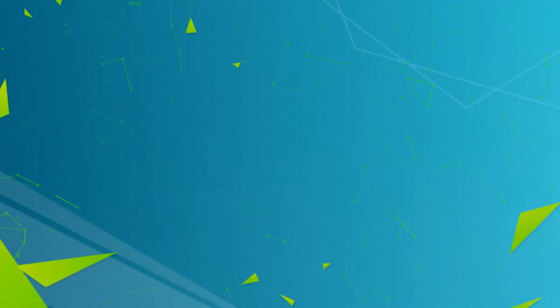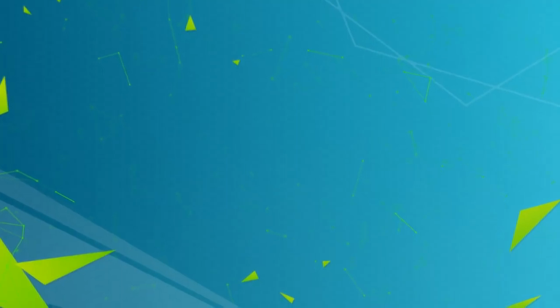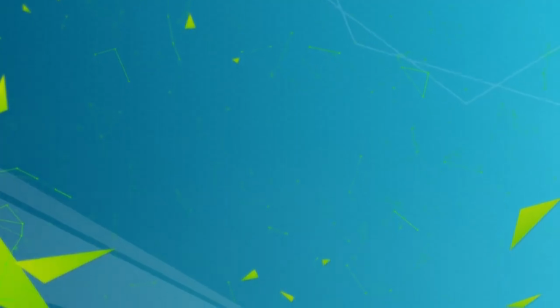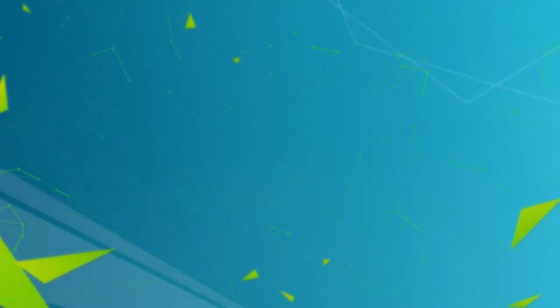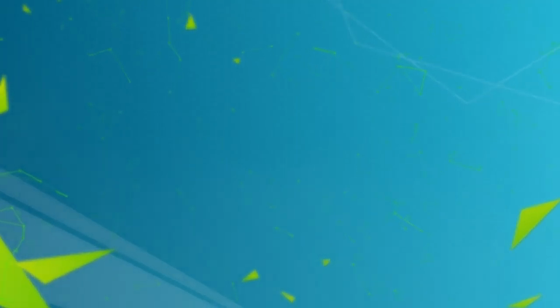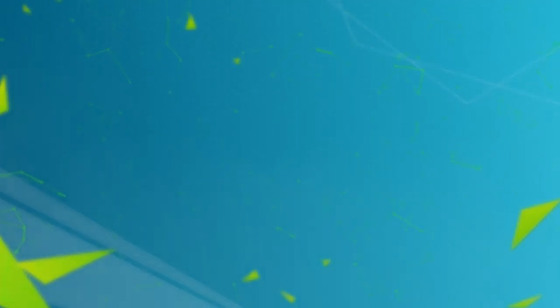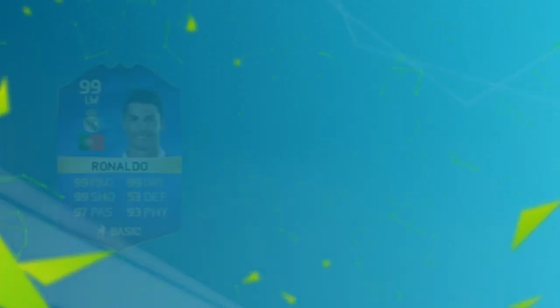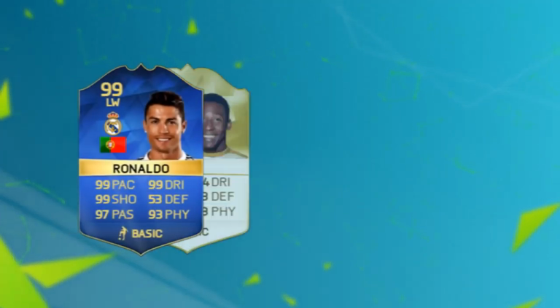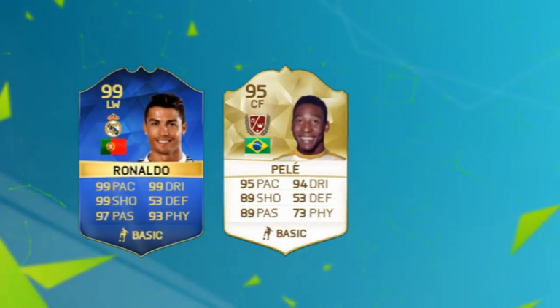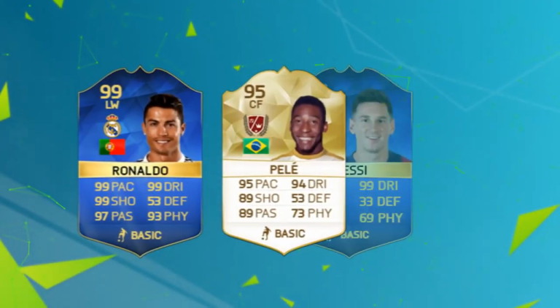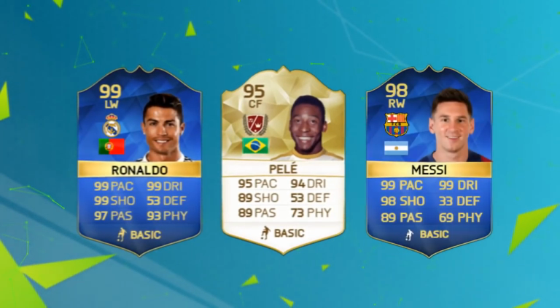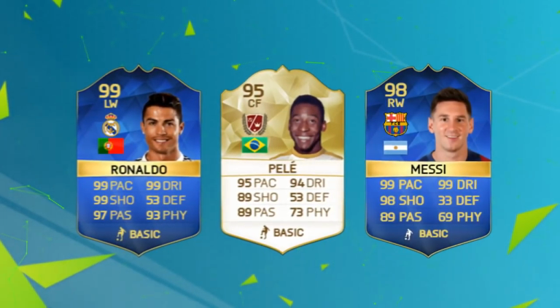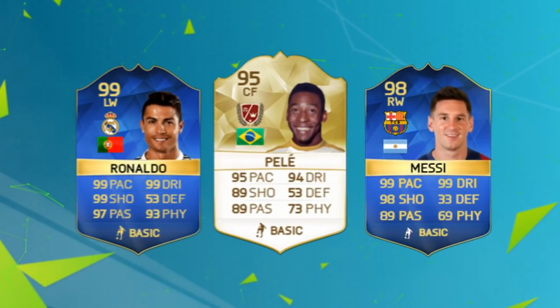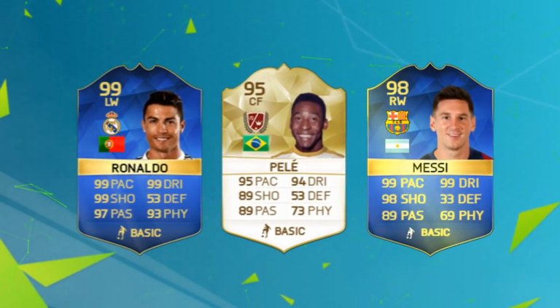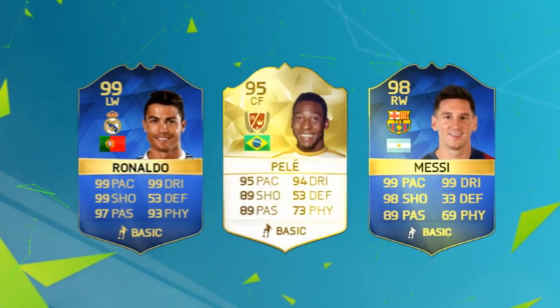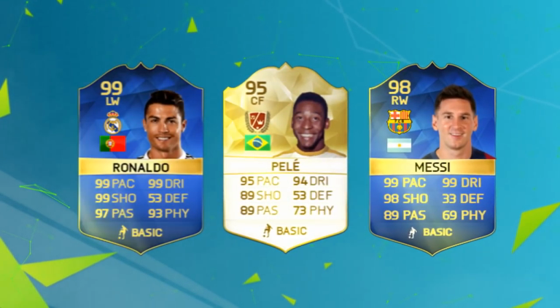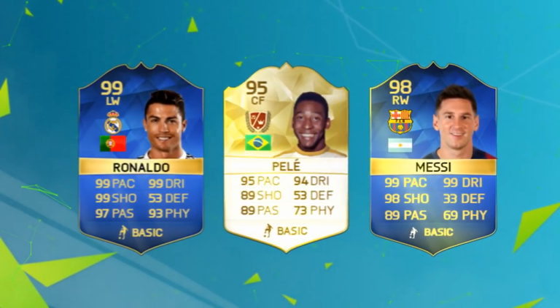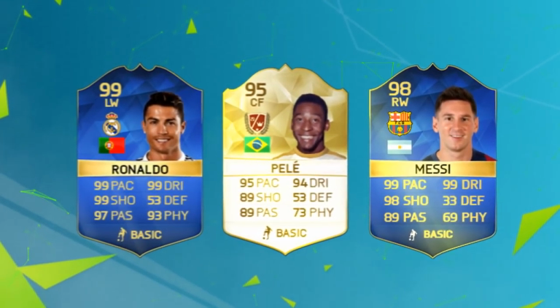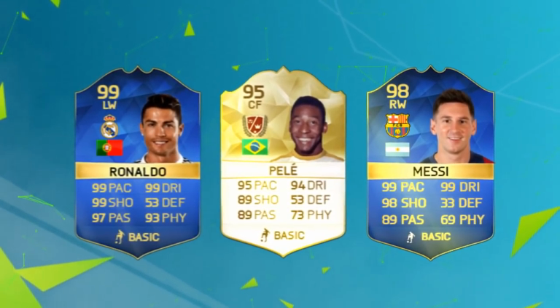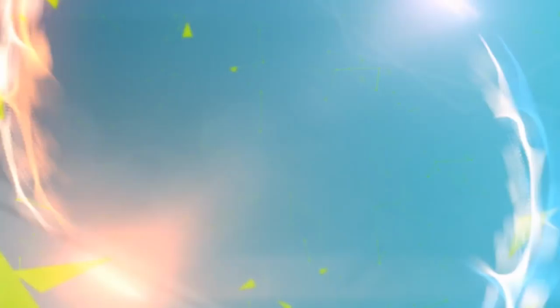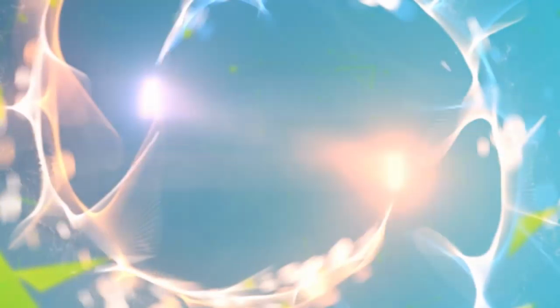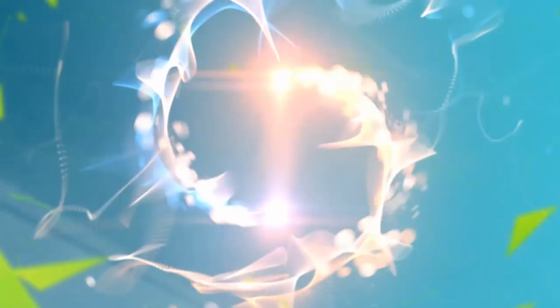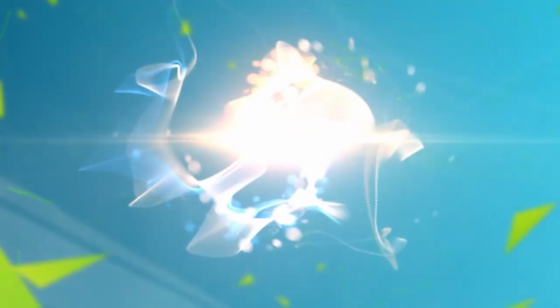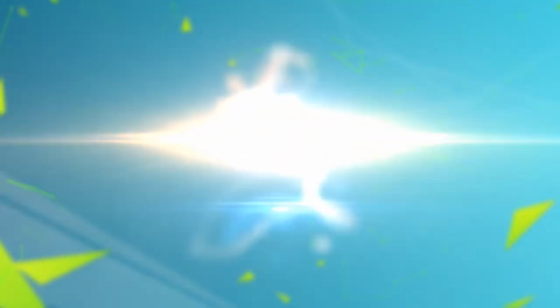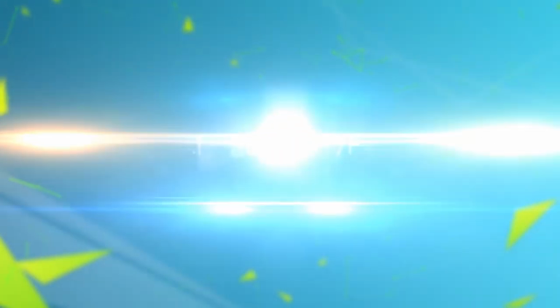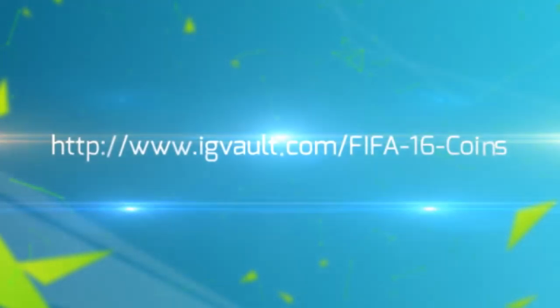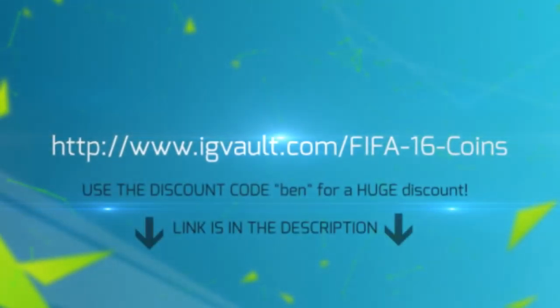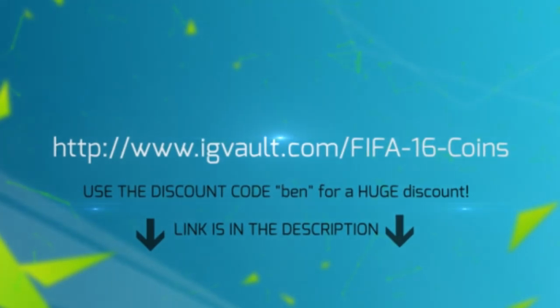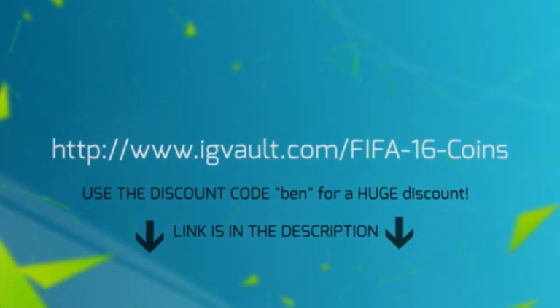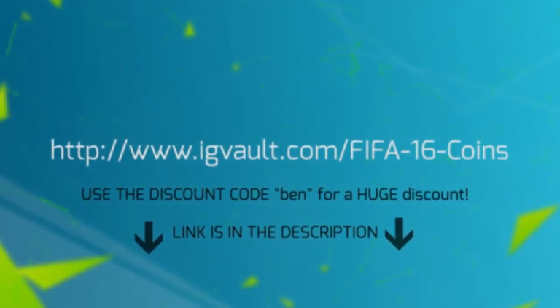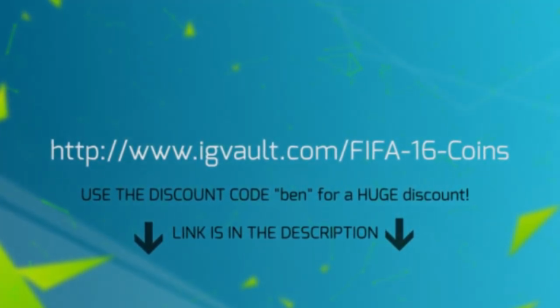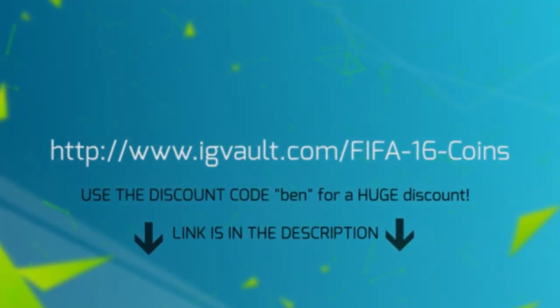If you want to buy FIFA coins, go and check out IG Vault in the description and use the discount code BEN to get a huge discount.